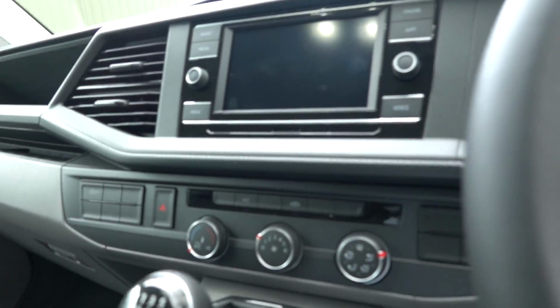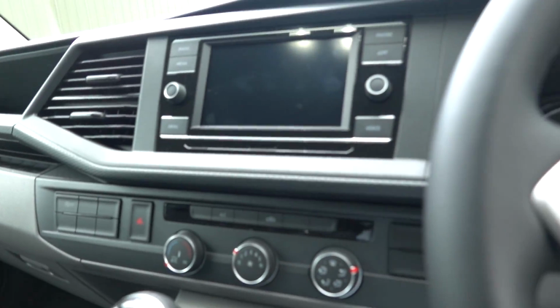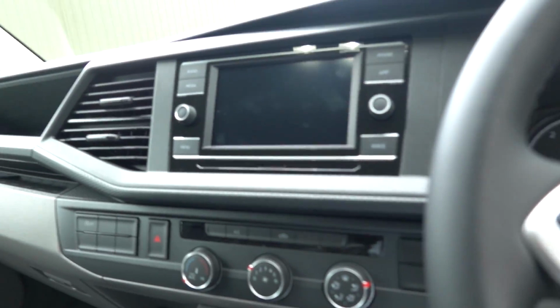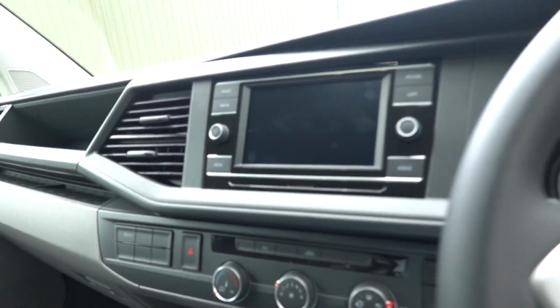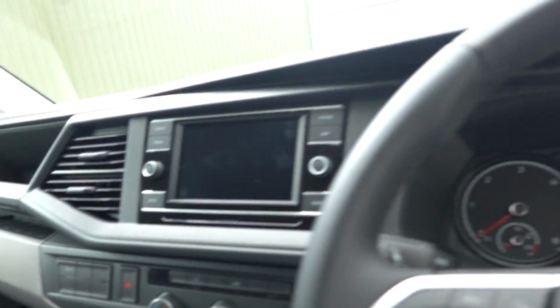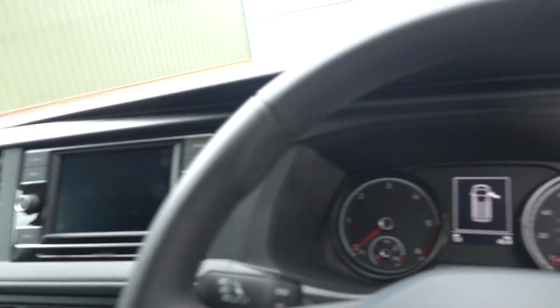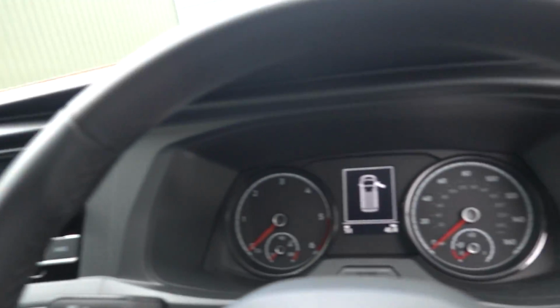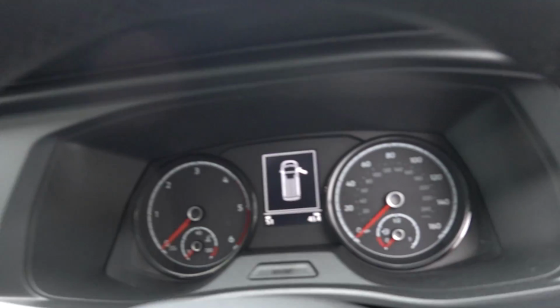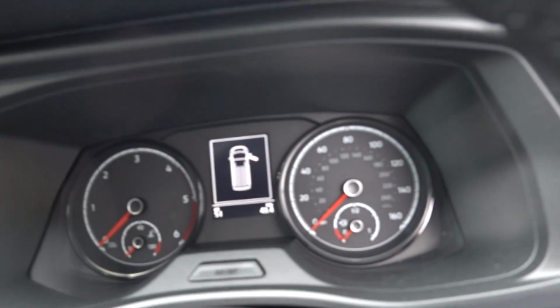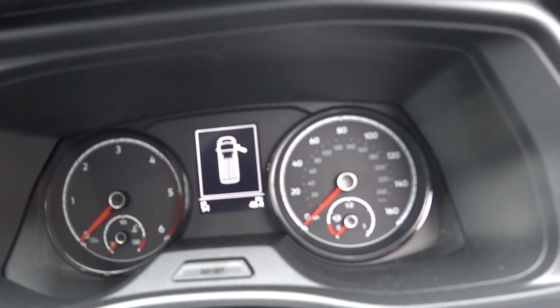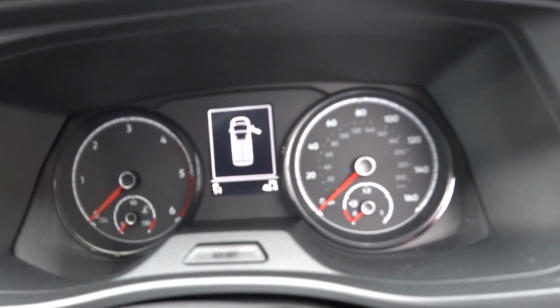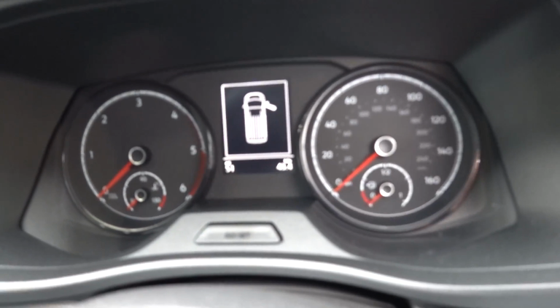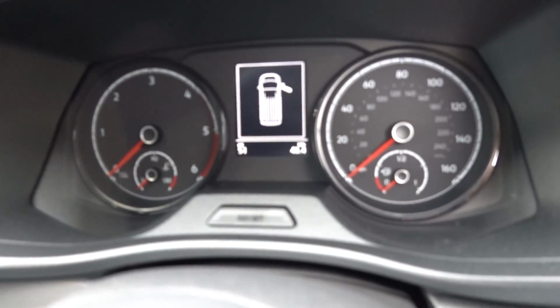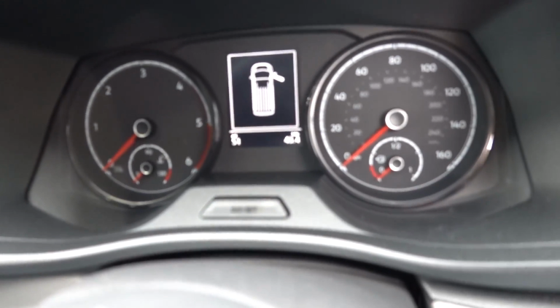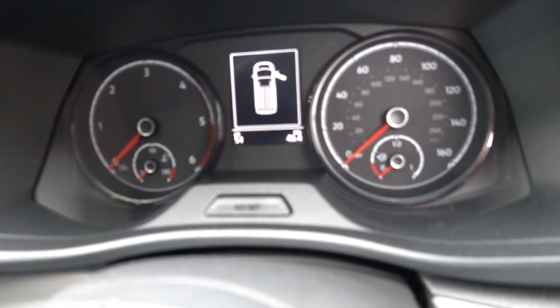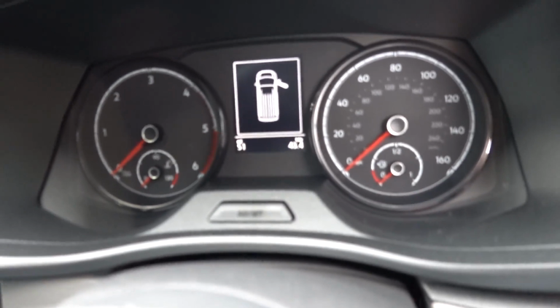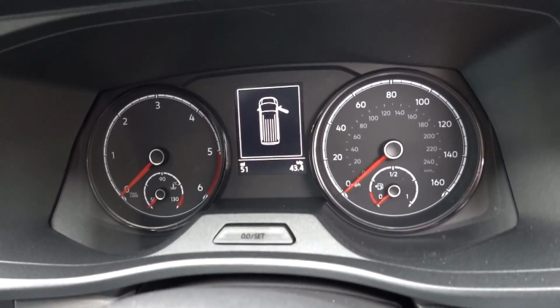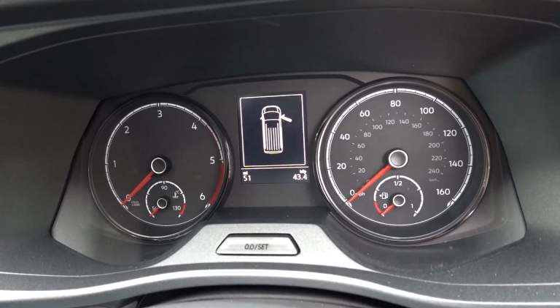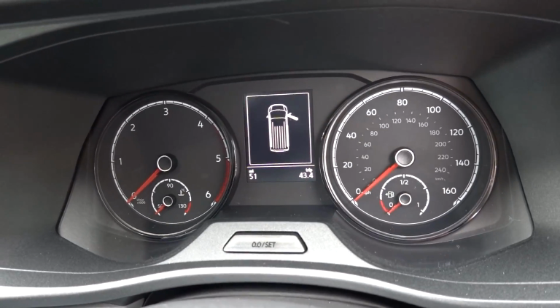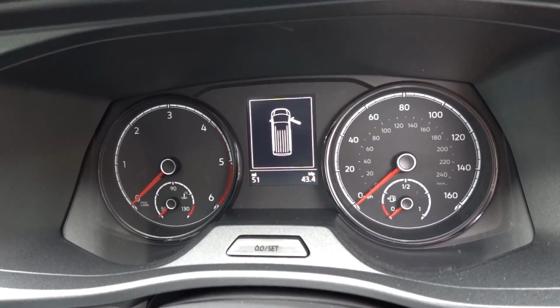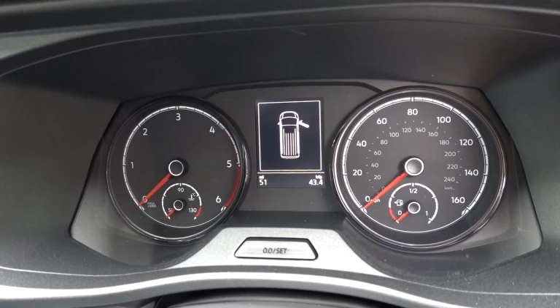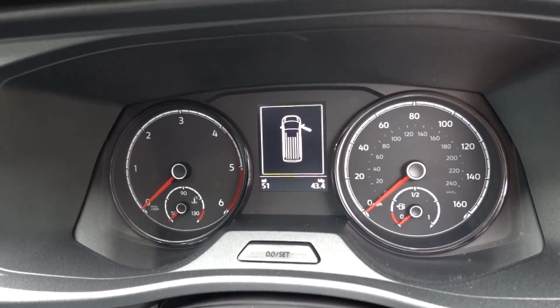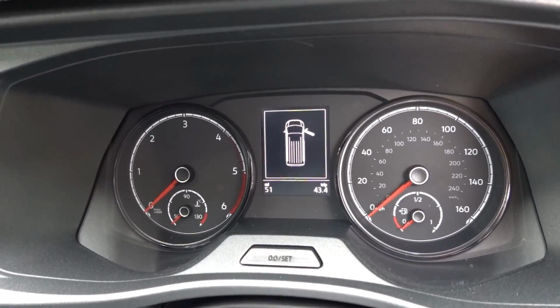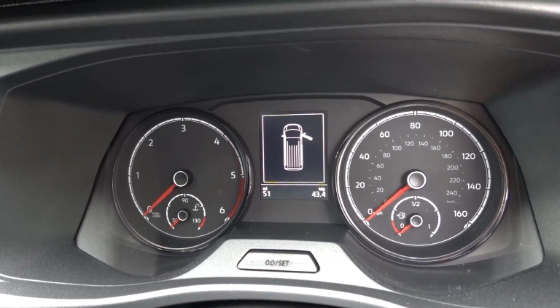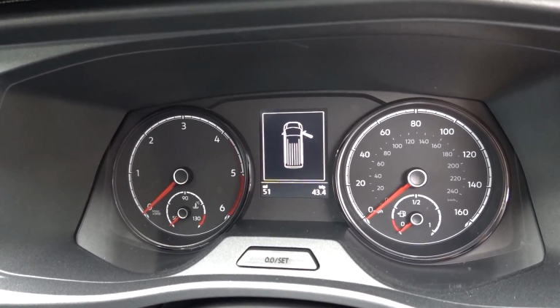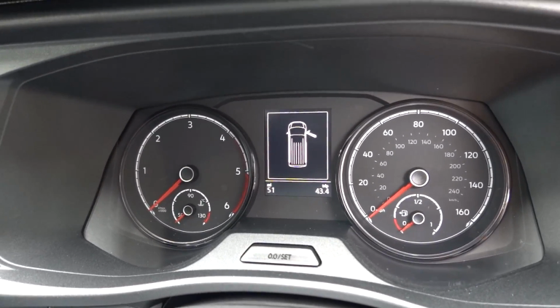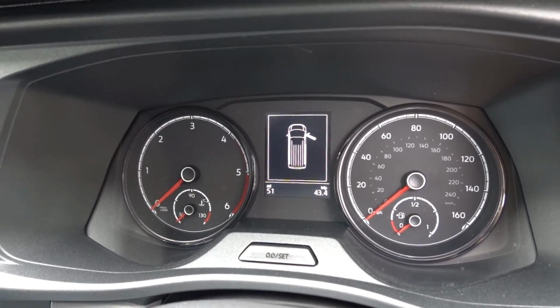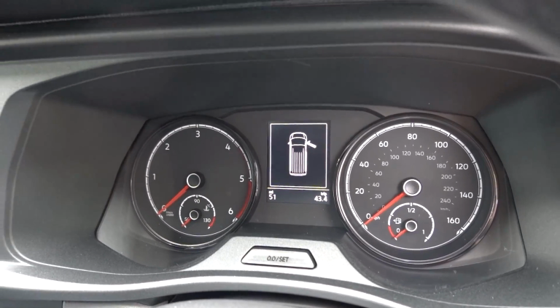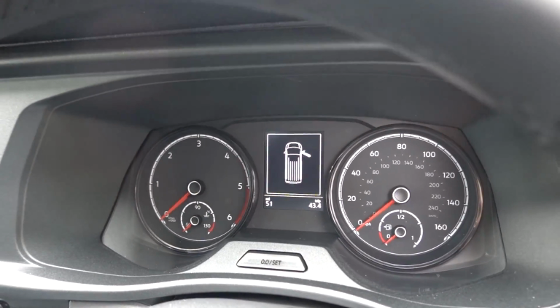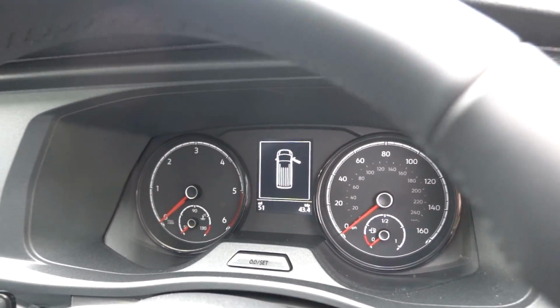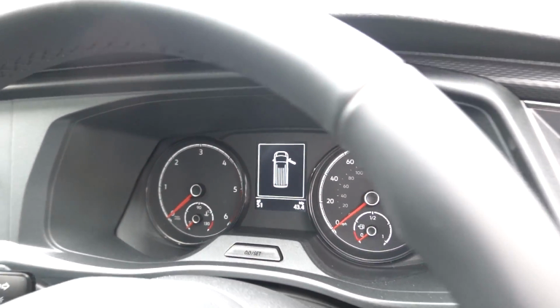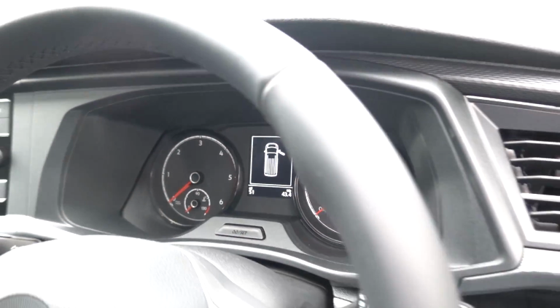Aircon — other than that, fairly basic. 51 miles on the clock, as you can see there. Brand spanking new.